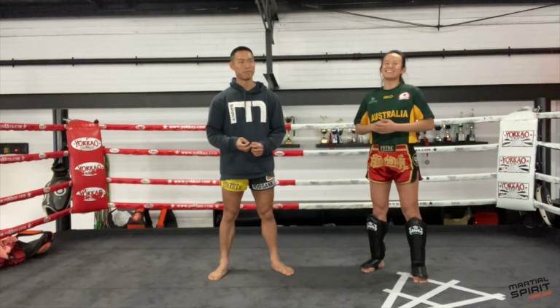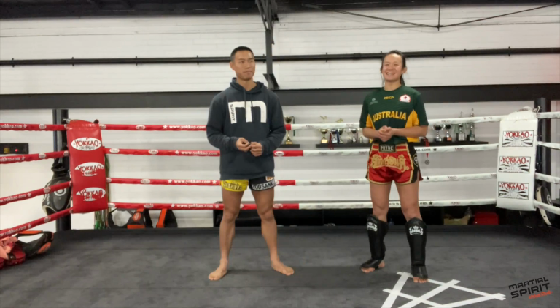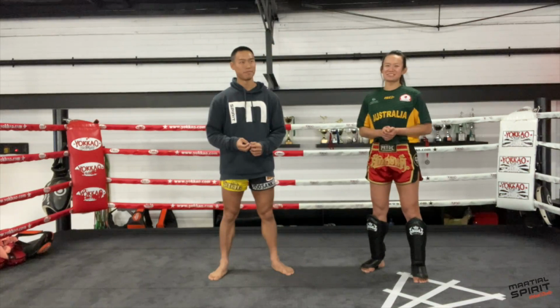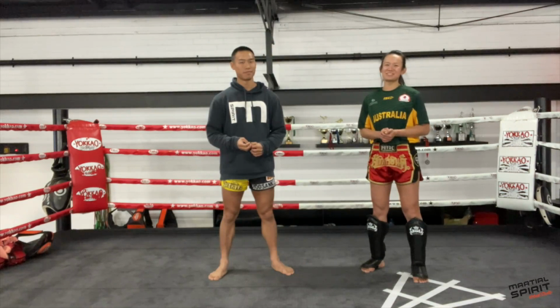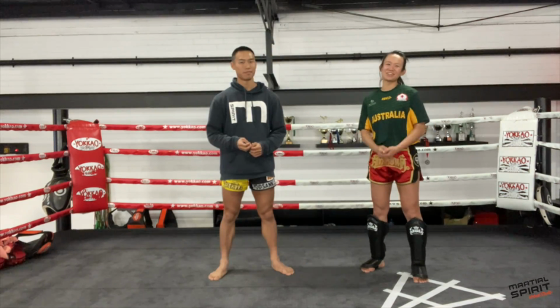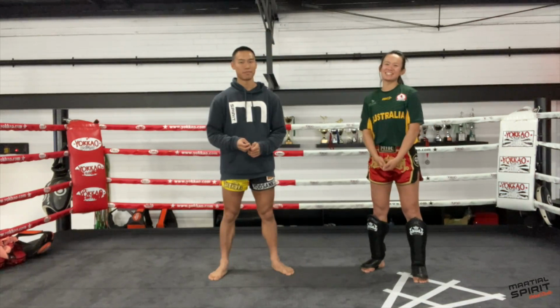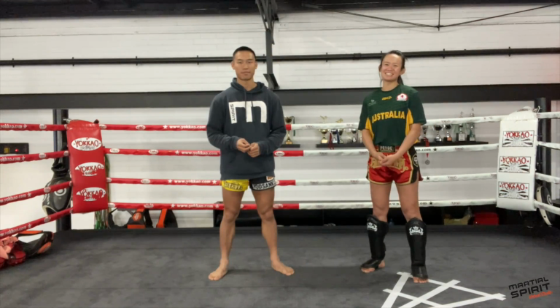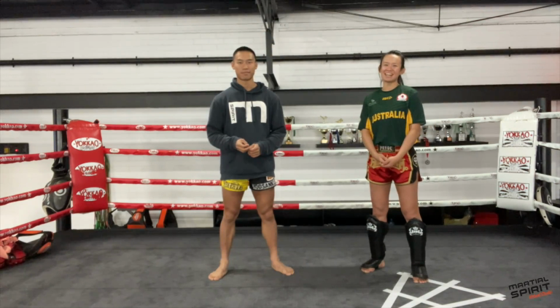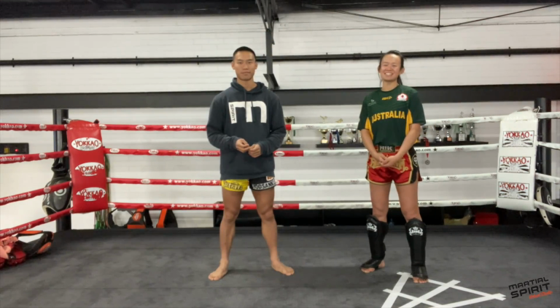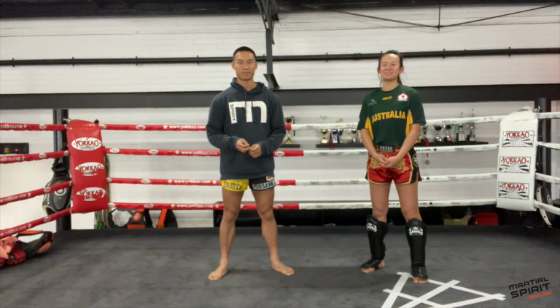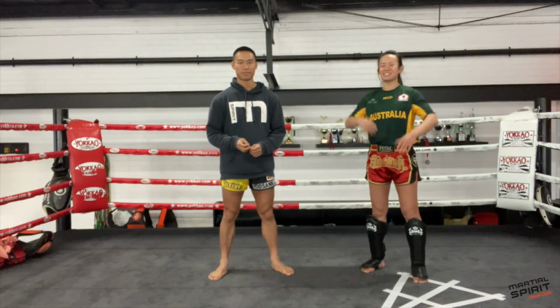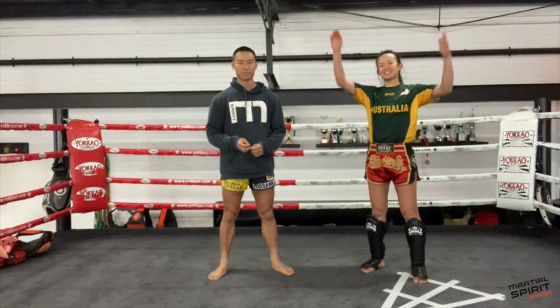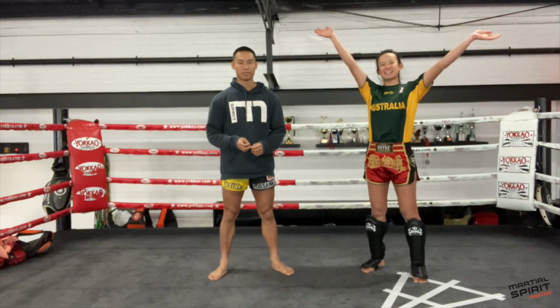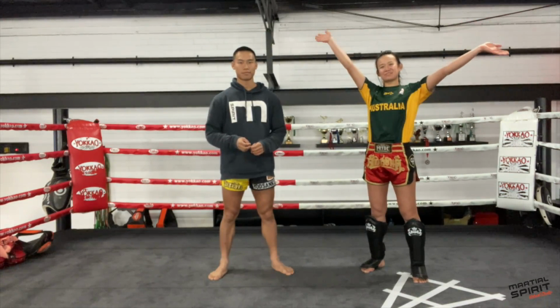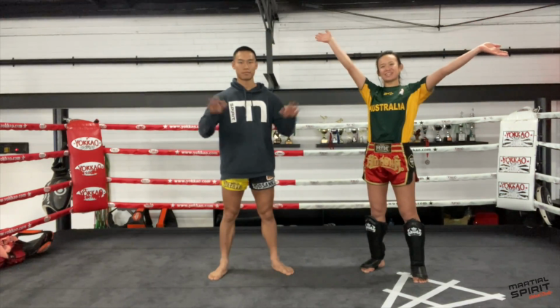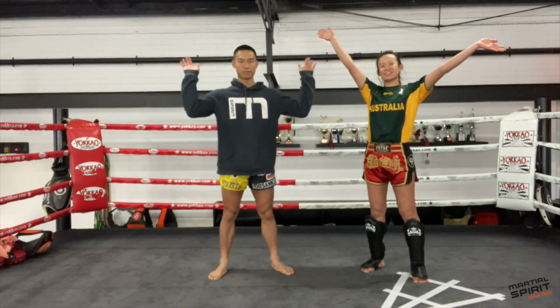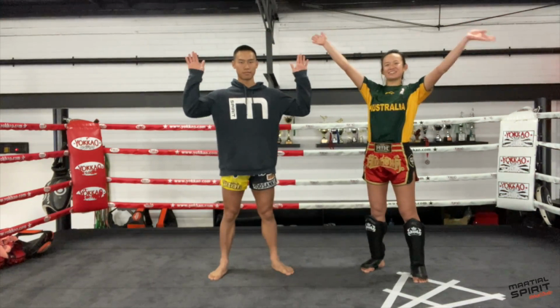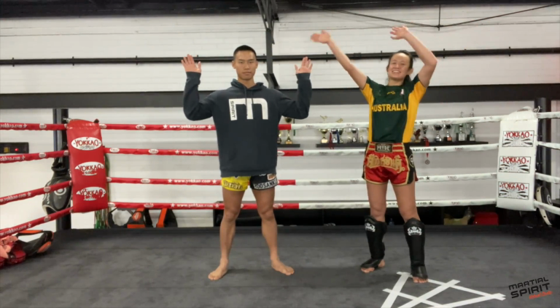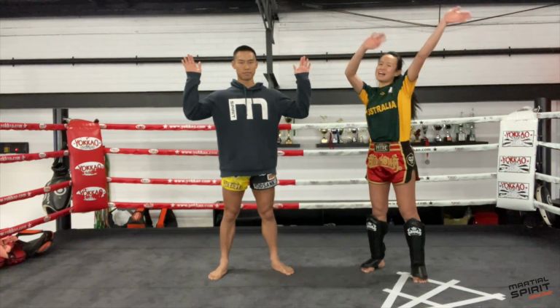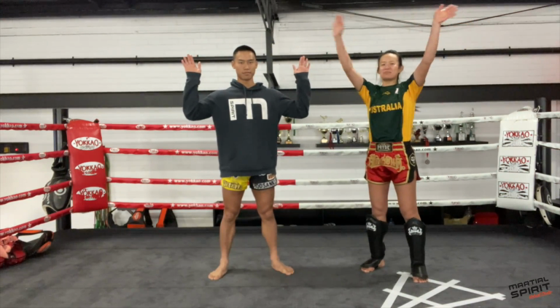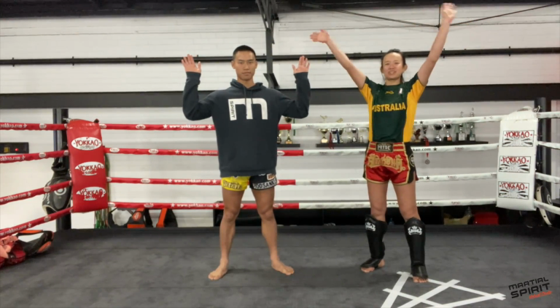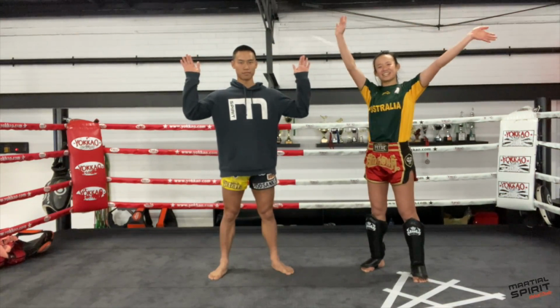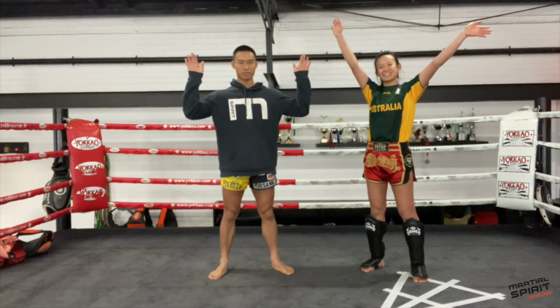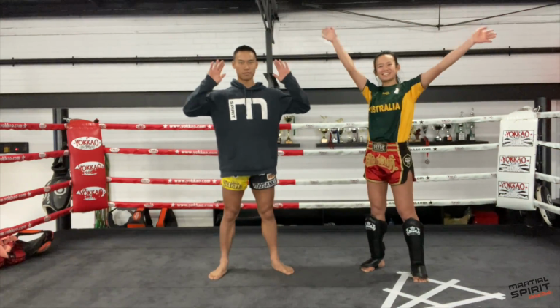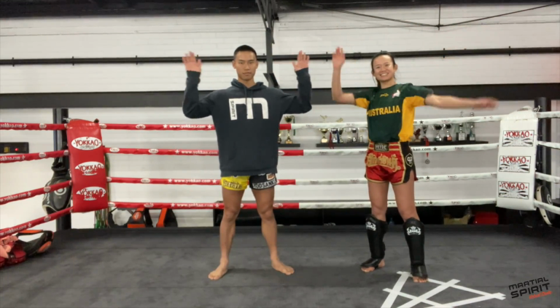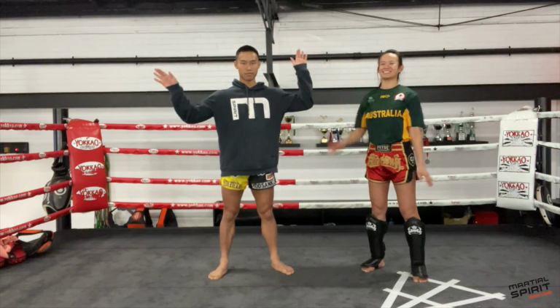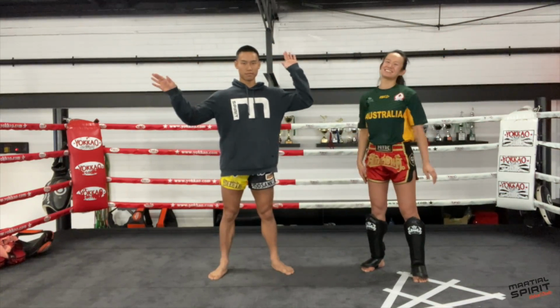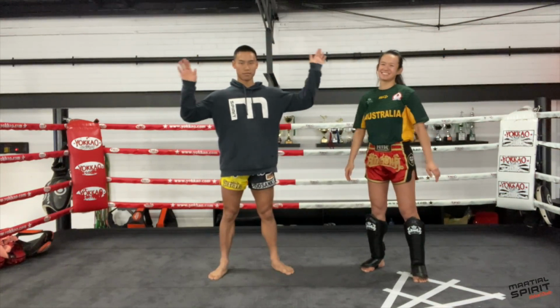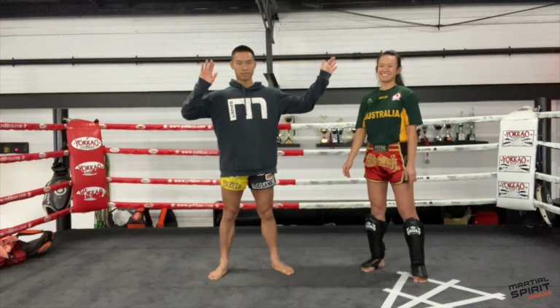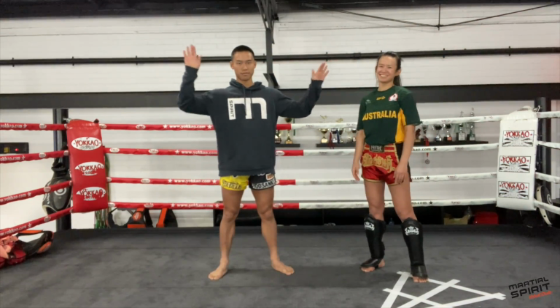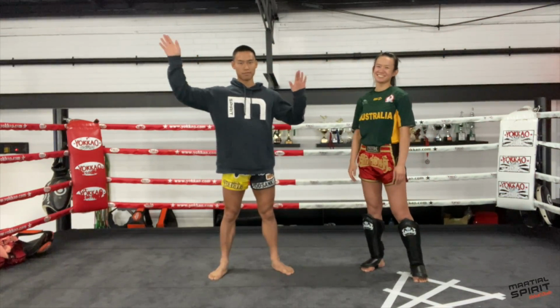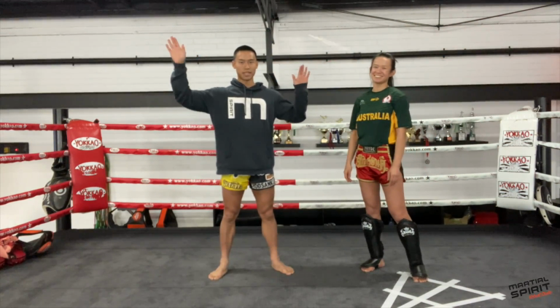Thanks so much for joining us, guys. We'll see you in the next video. Happy training. Bye.